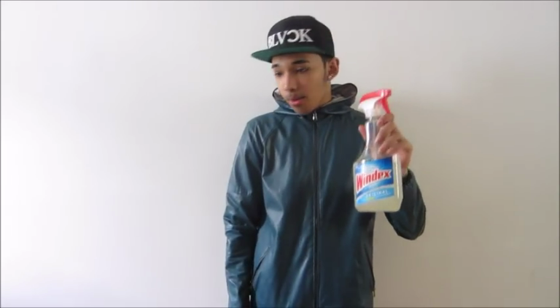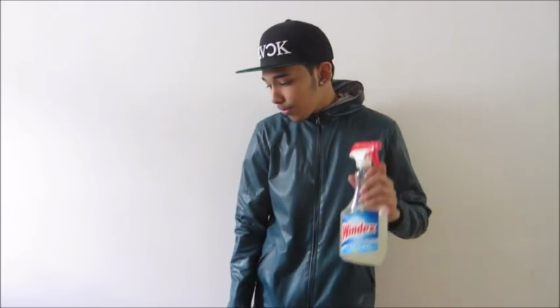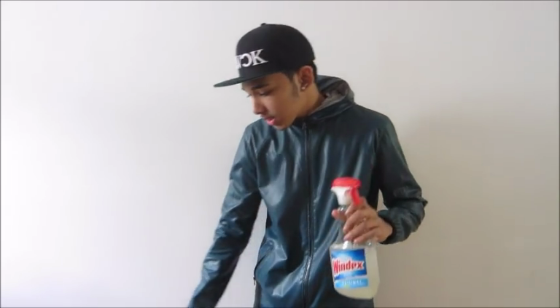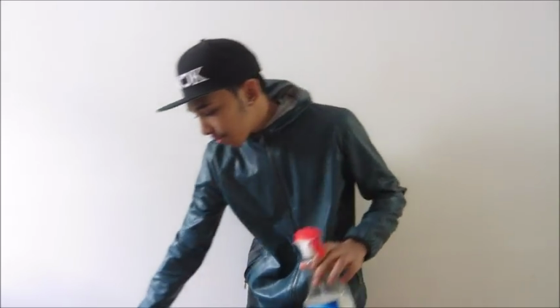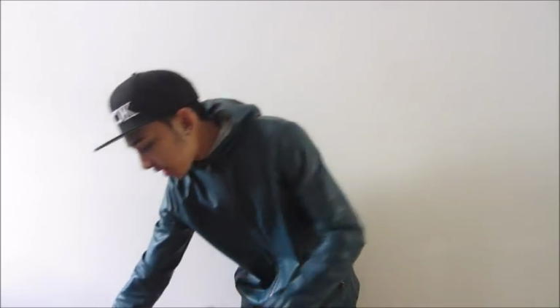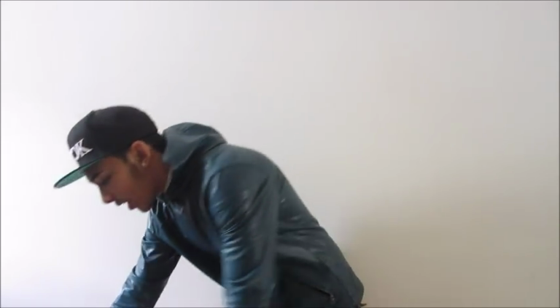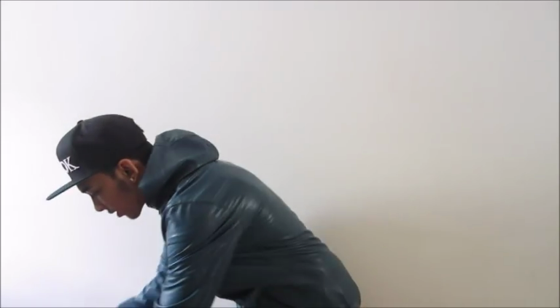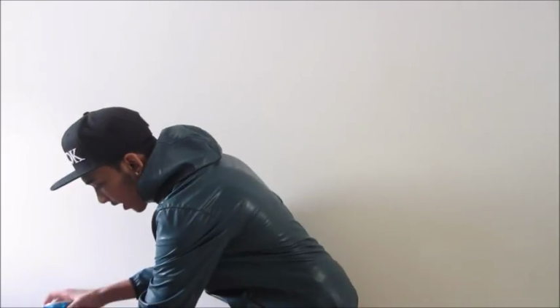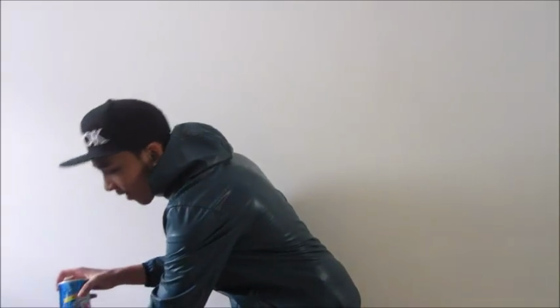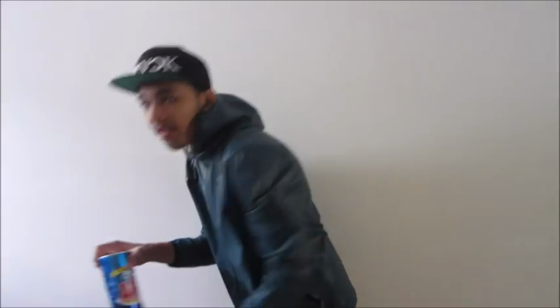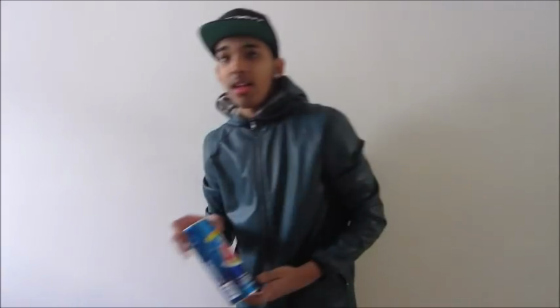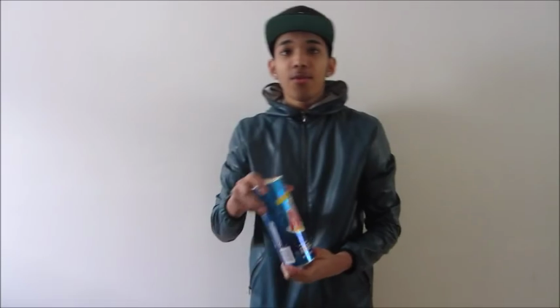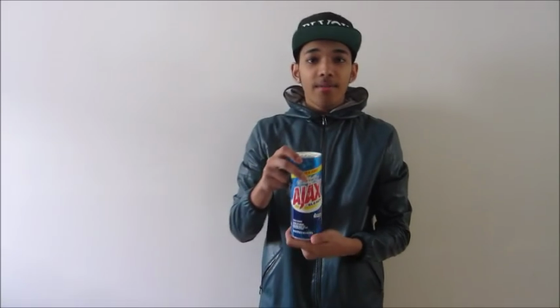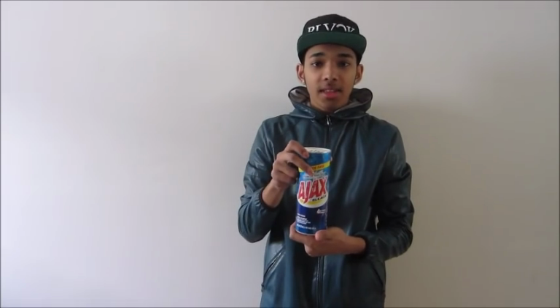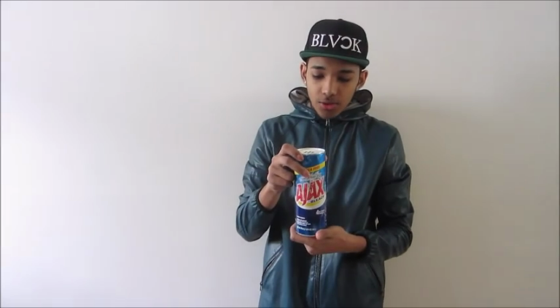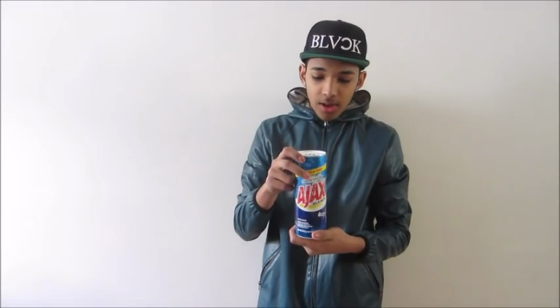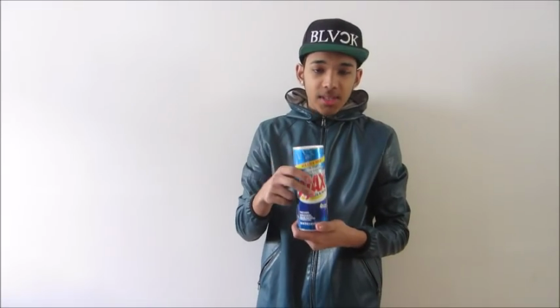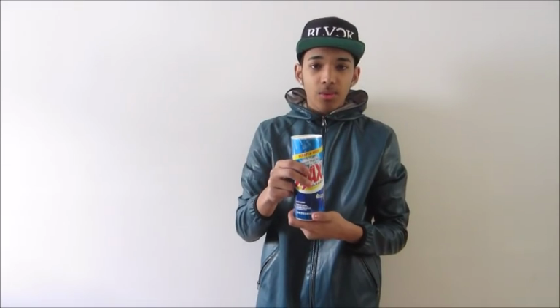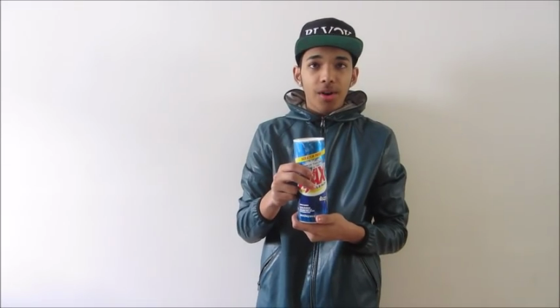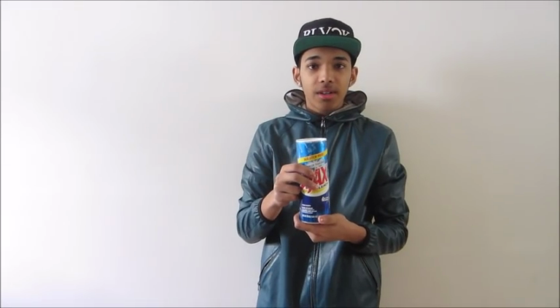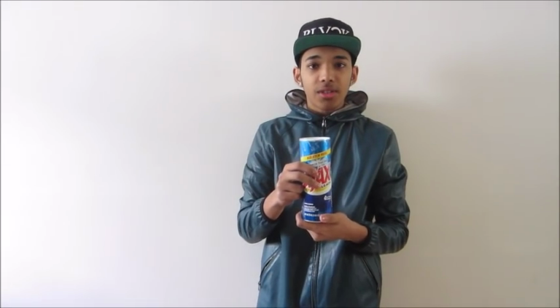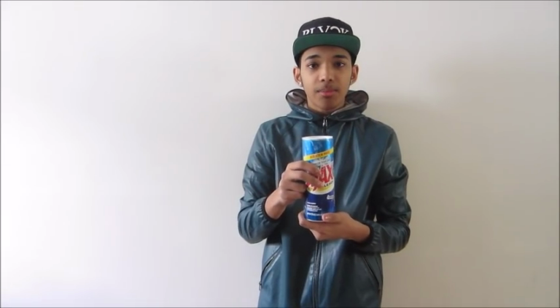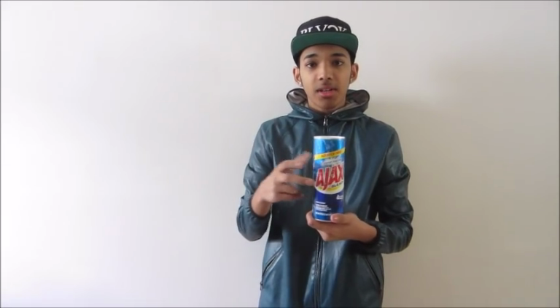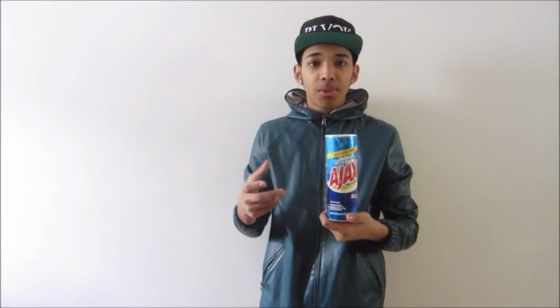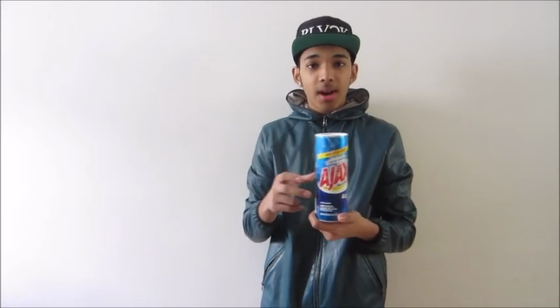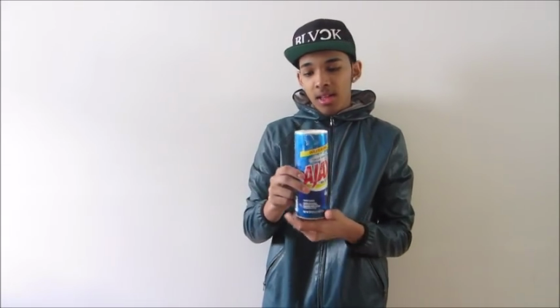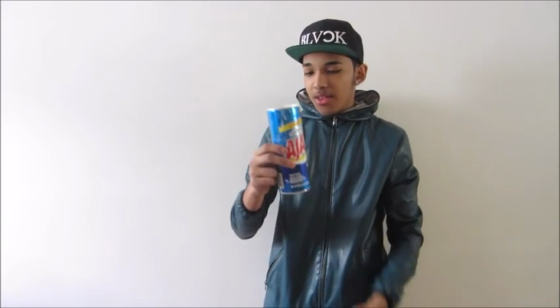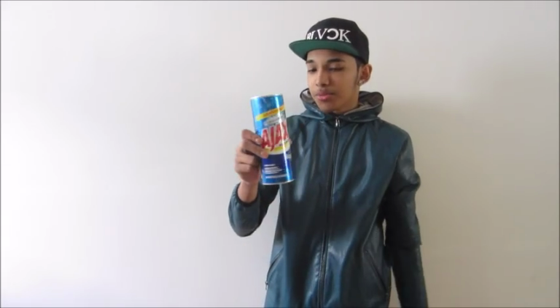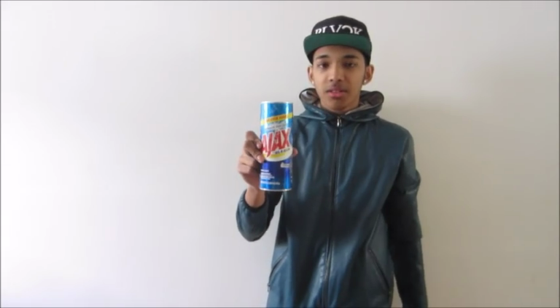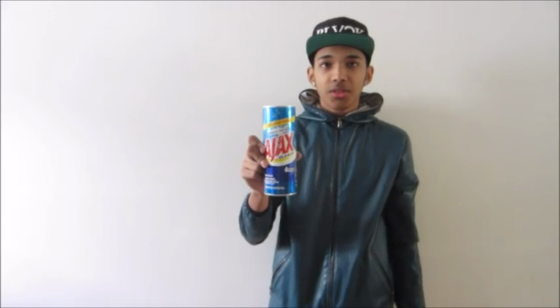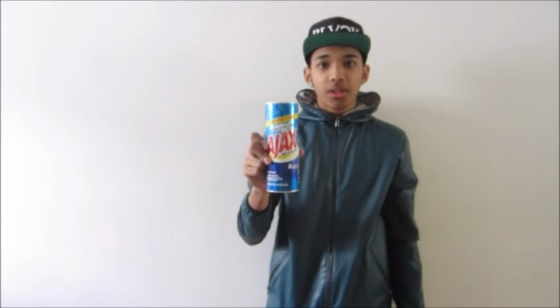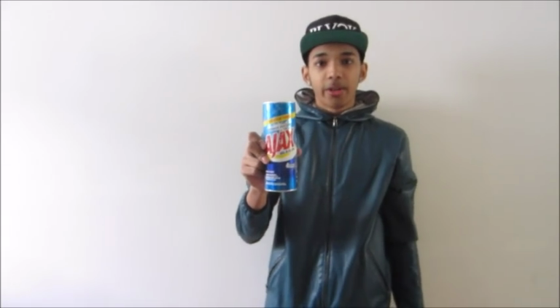Or if you guys don't have bleach at your house, you can mix this with water and then put it in a spray bottle. You can spray it onto your shoes and it'll work.